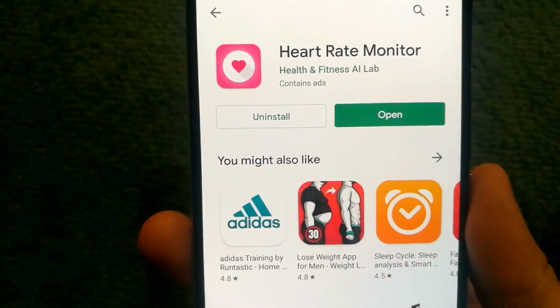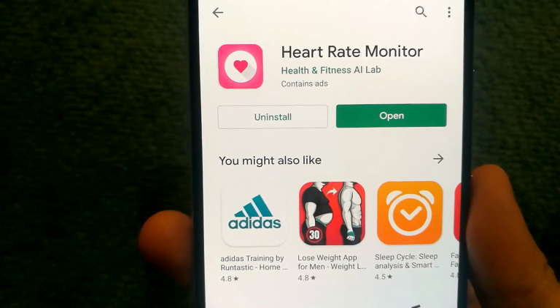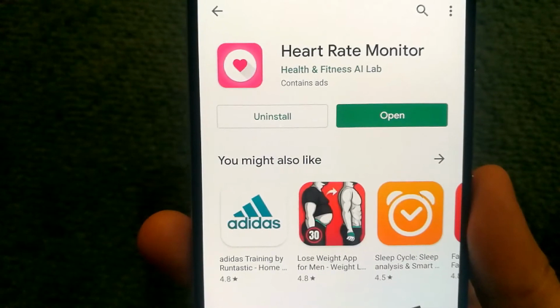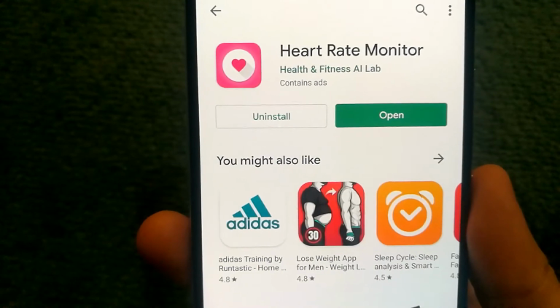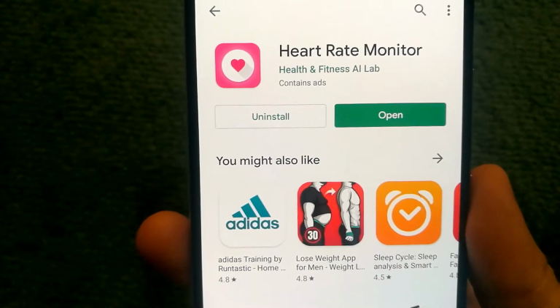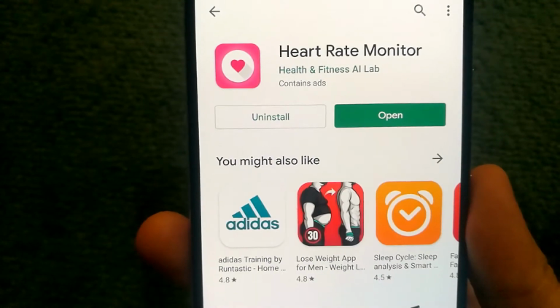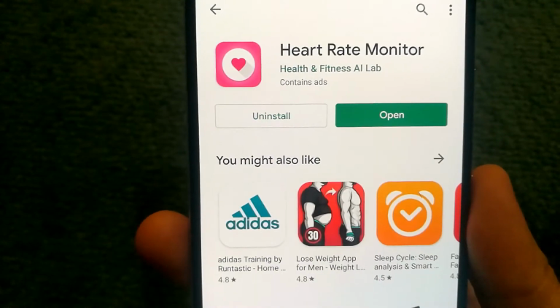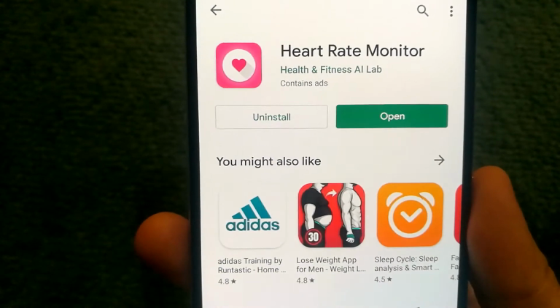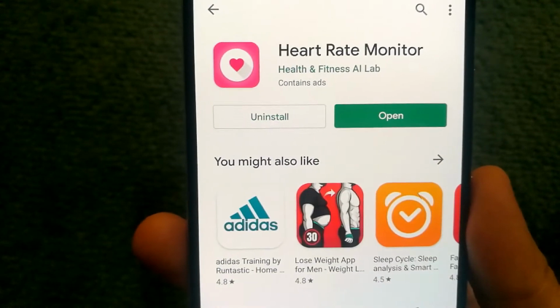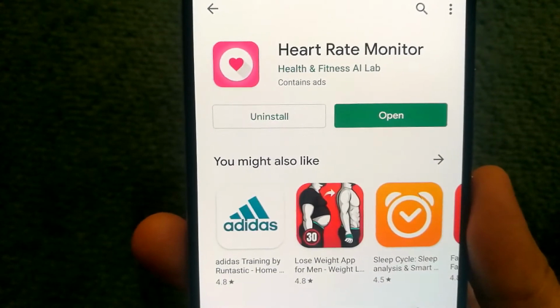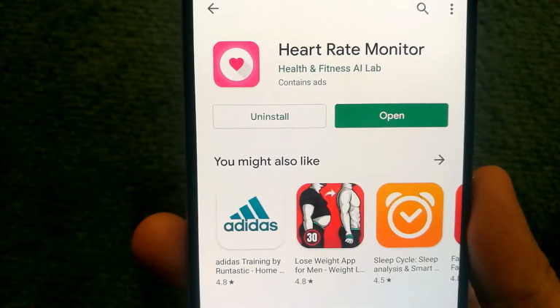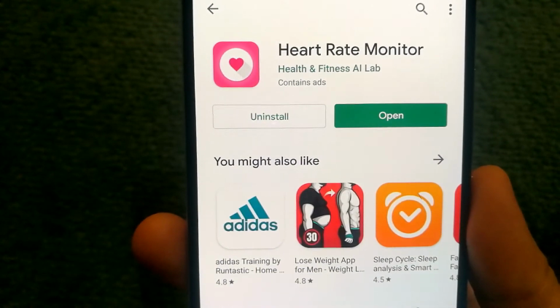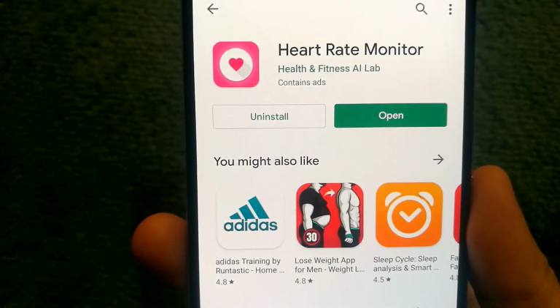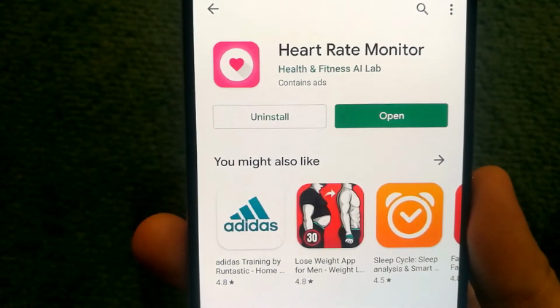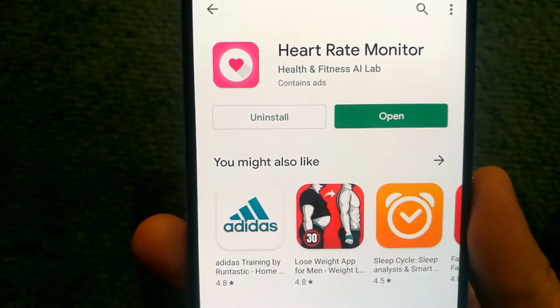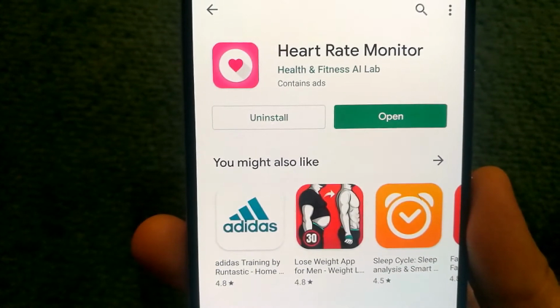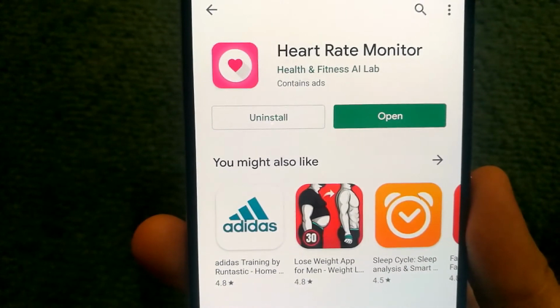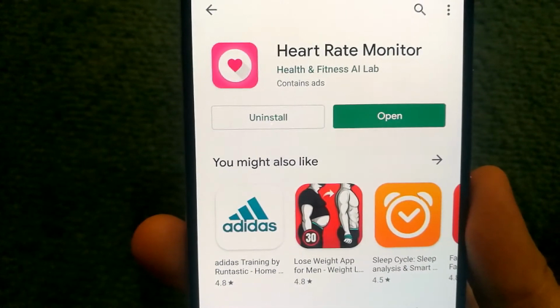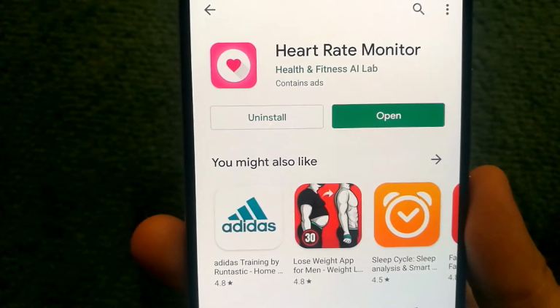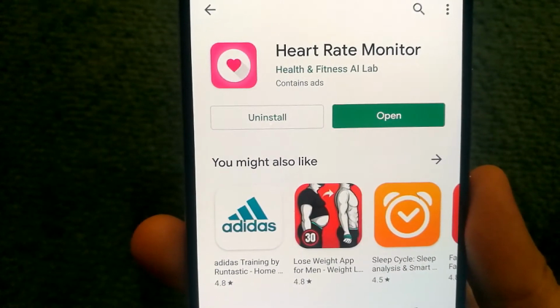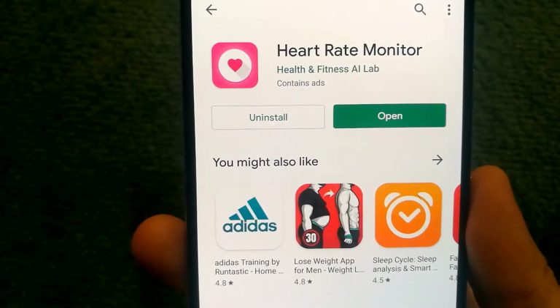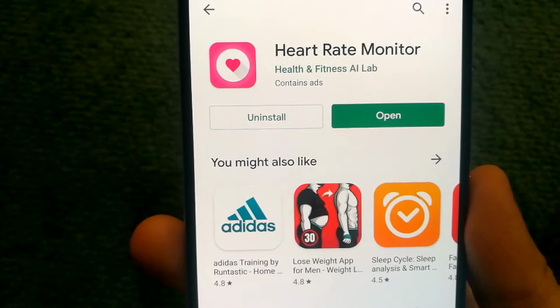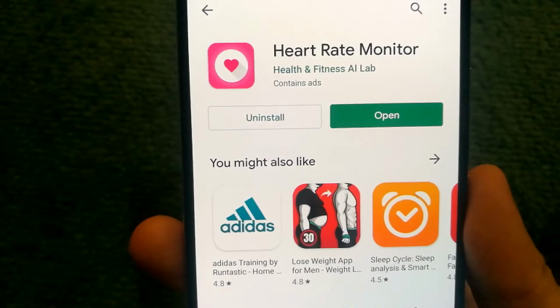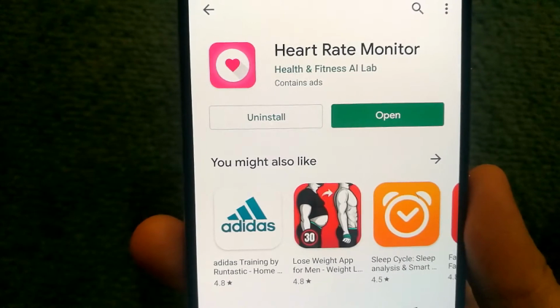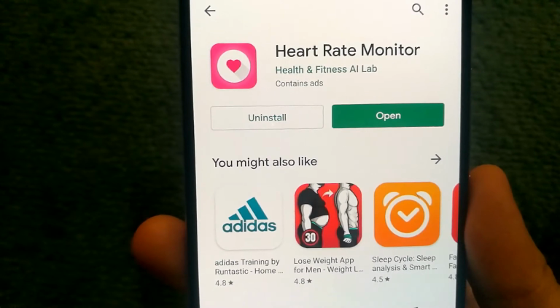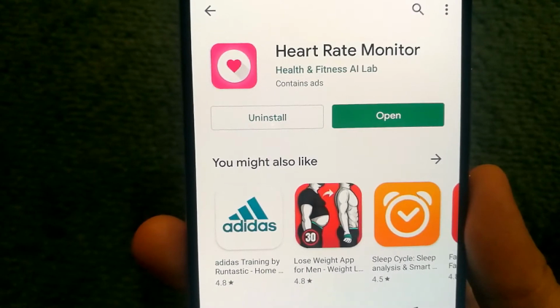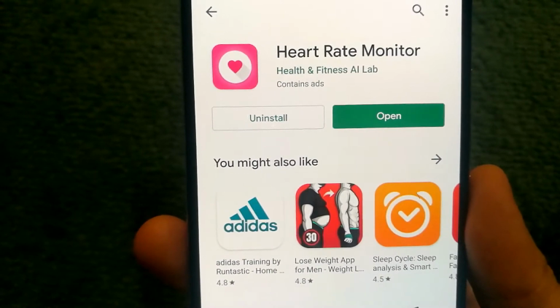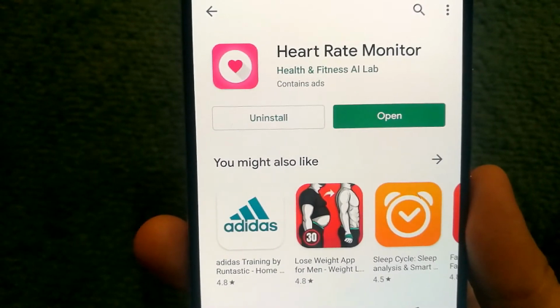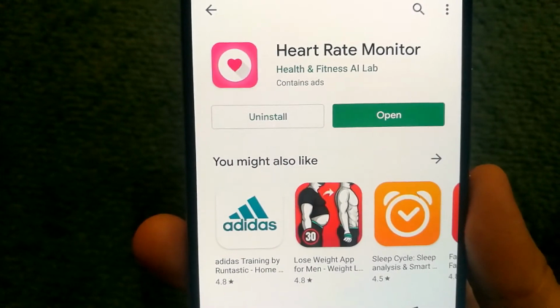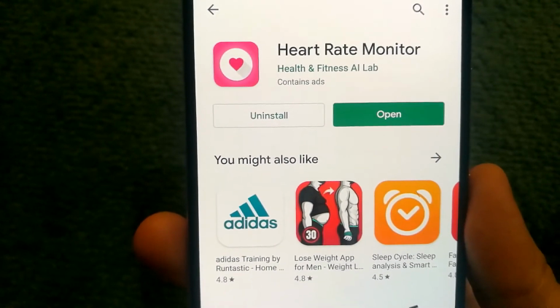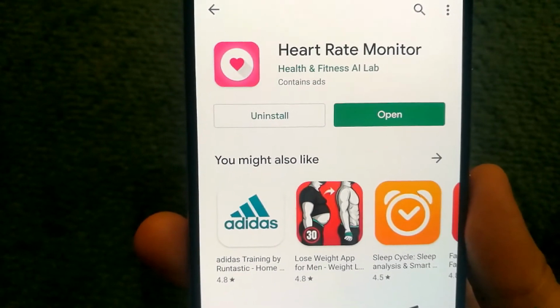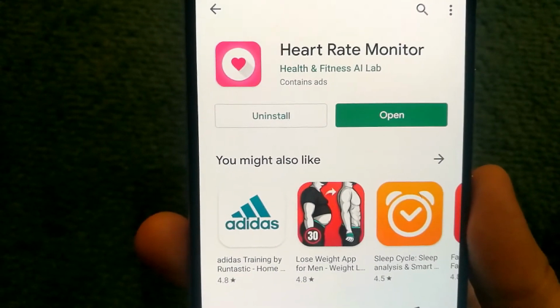What you will need to do is install the Heart Rate Monitor app, which is available for free on the Google Play Store. And once you install it, open it.